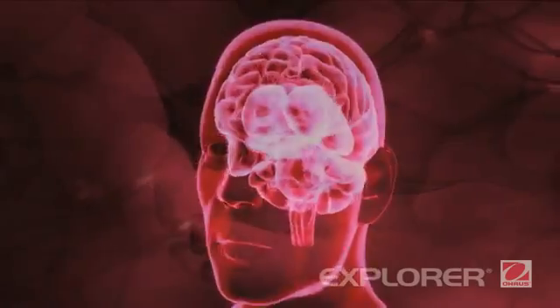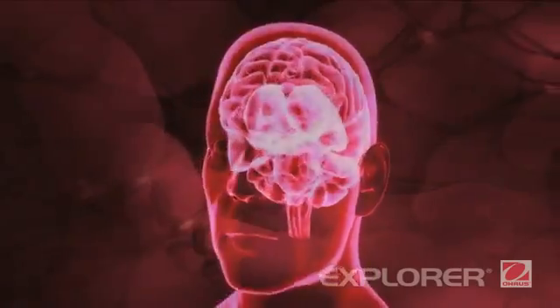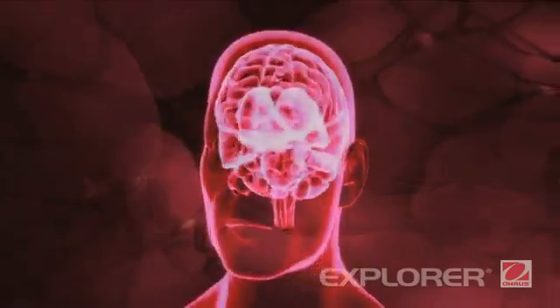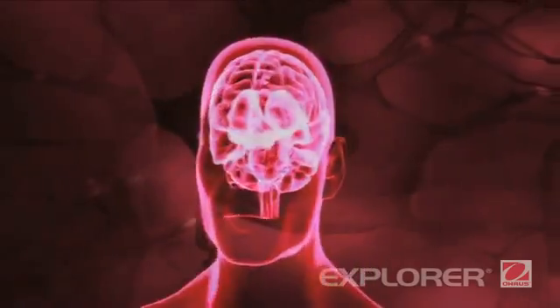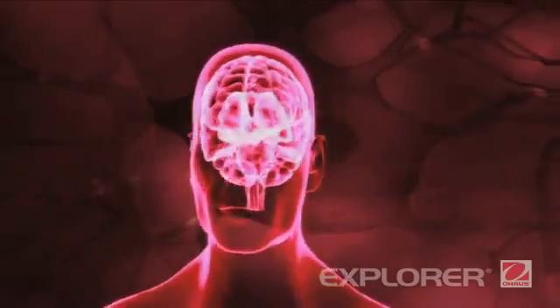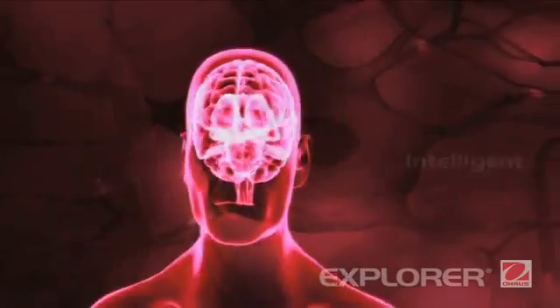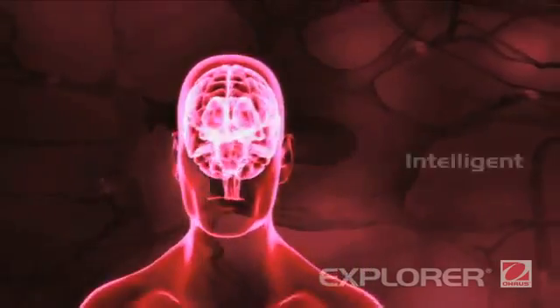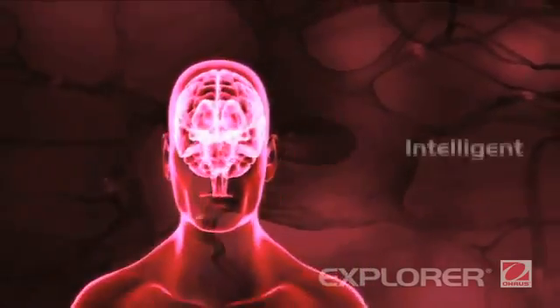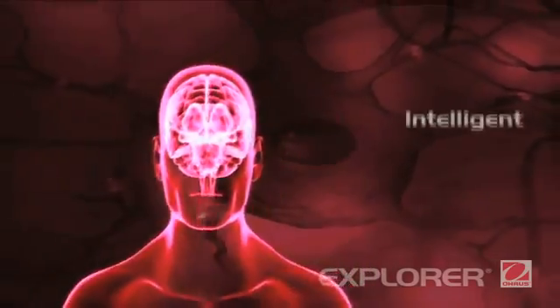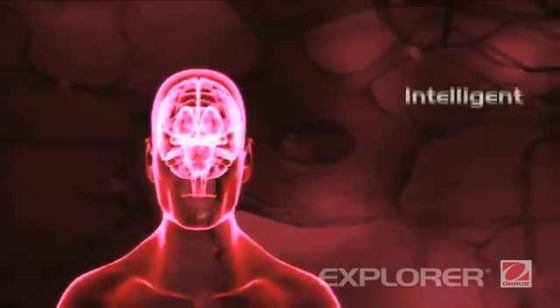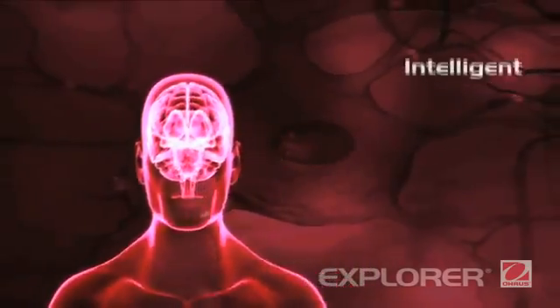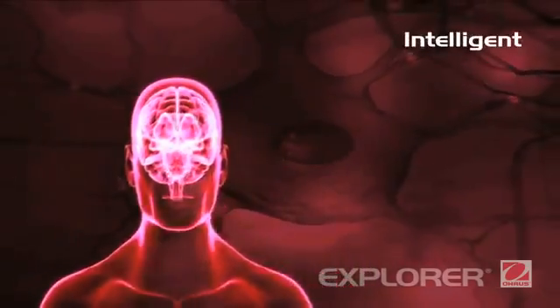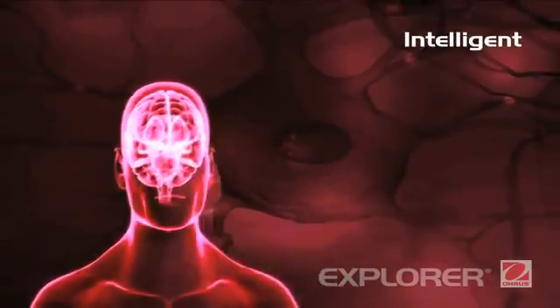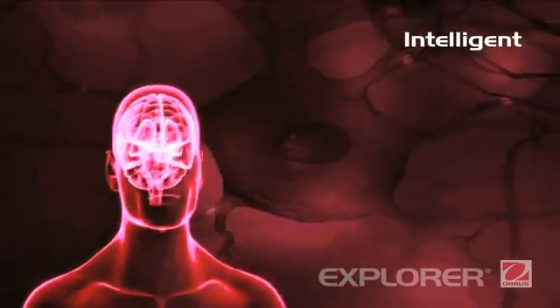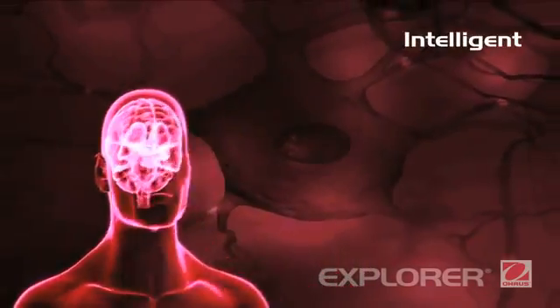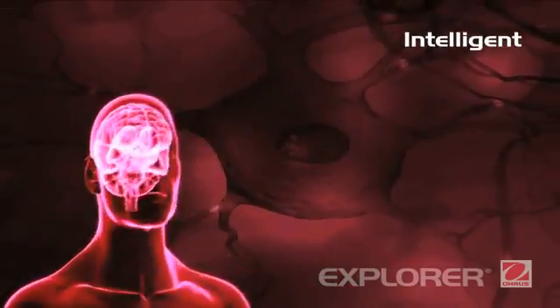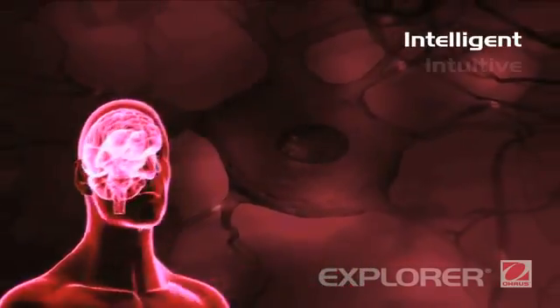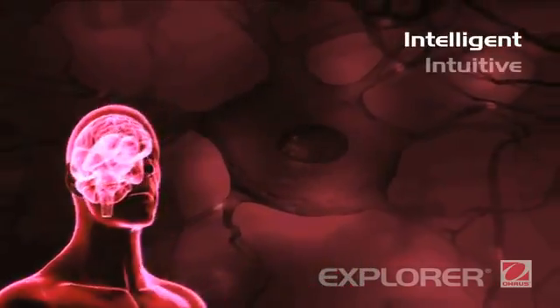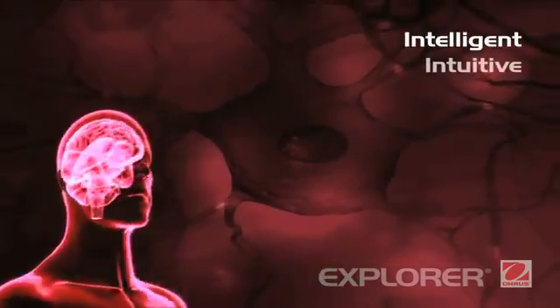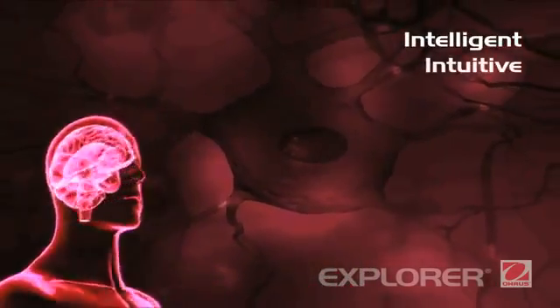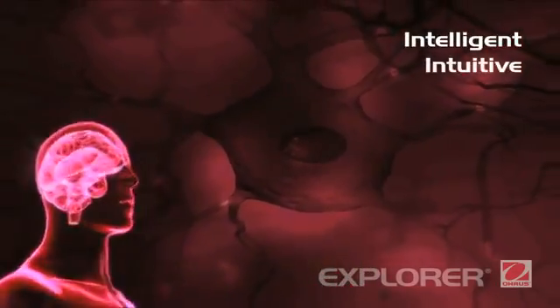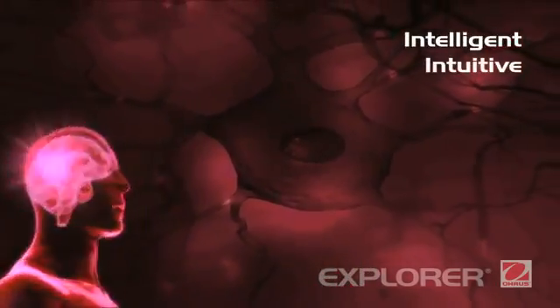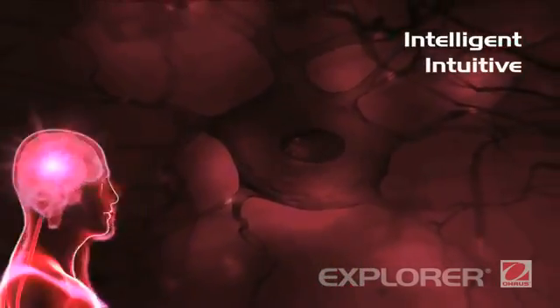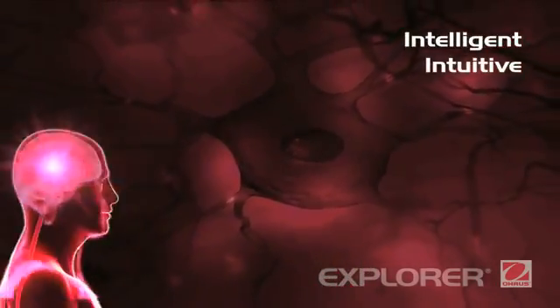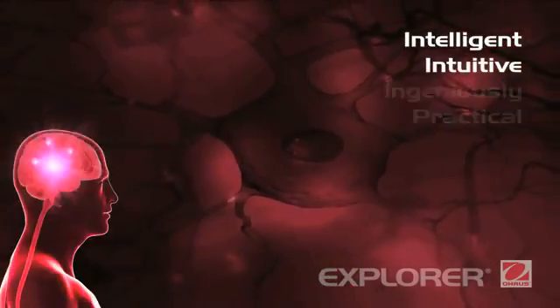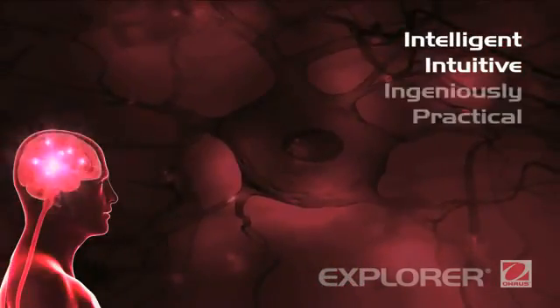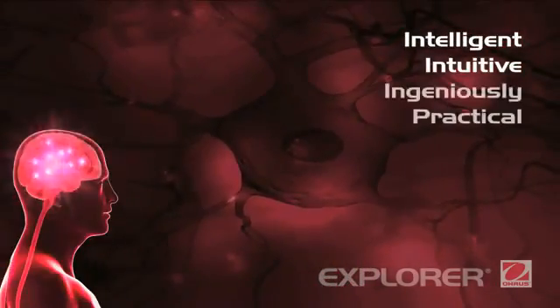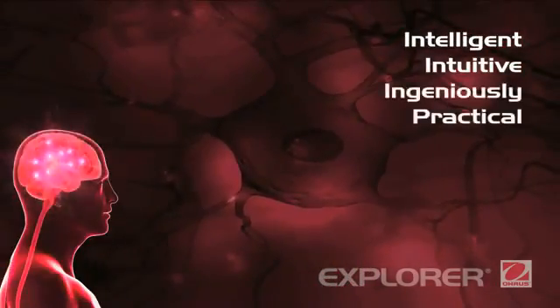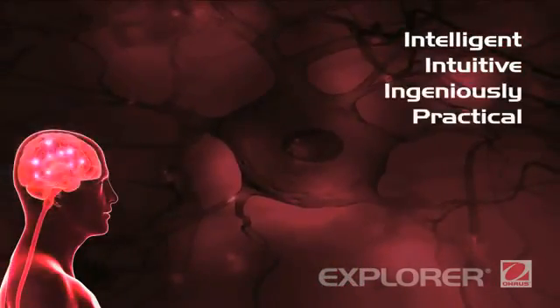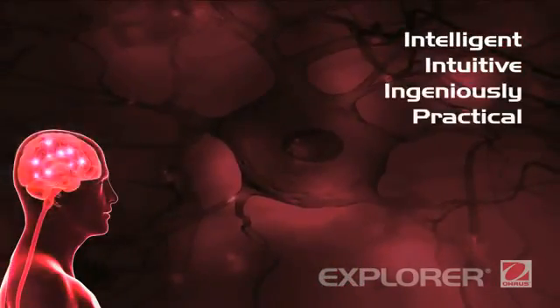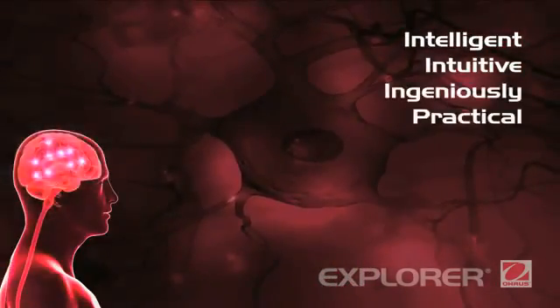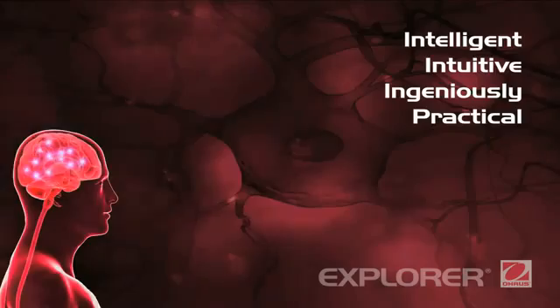The all-new Explorer. Intelligent. Intuitive. Ingeniously practical.